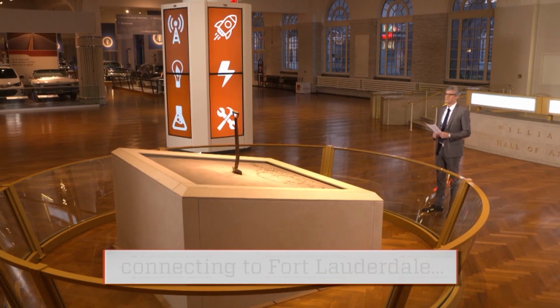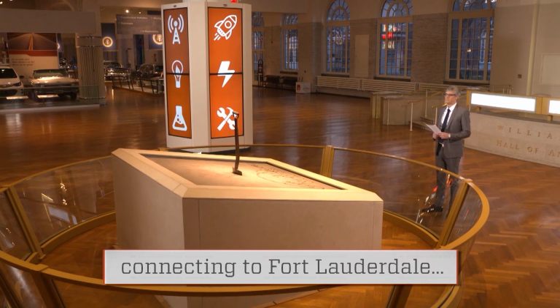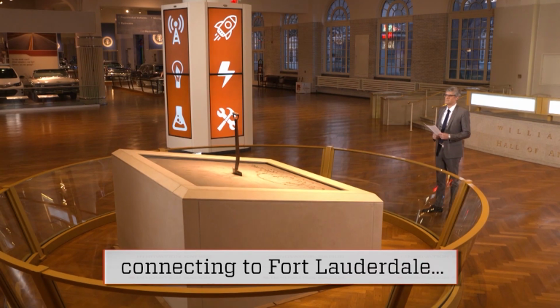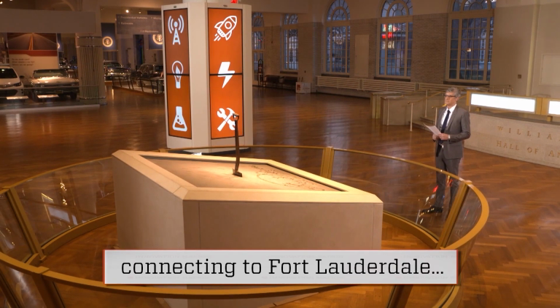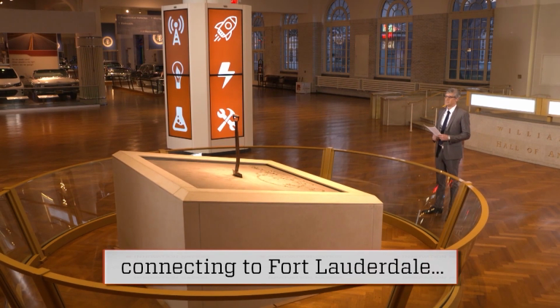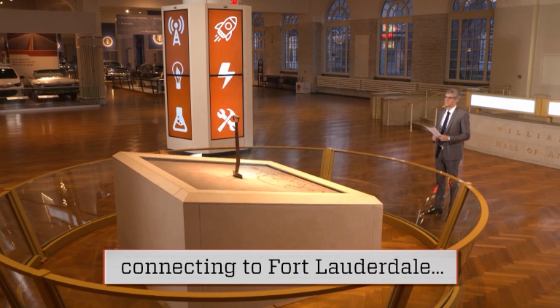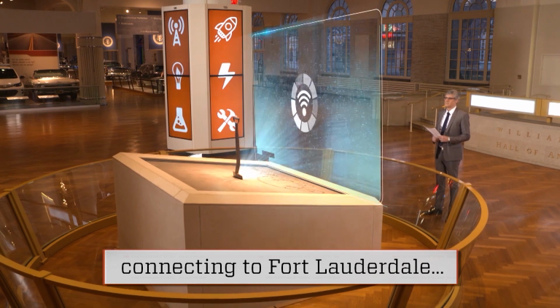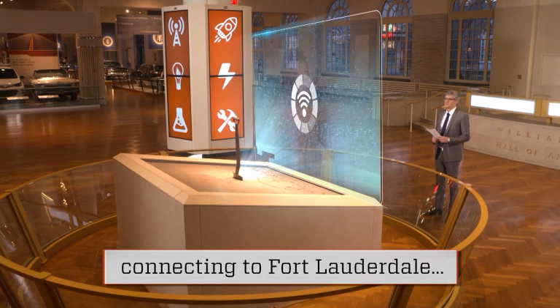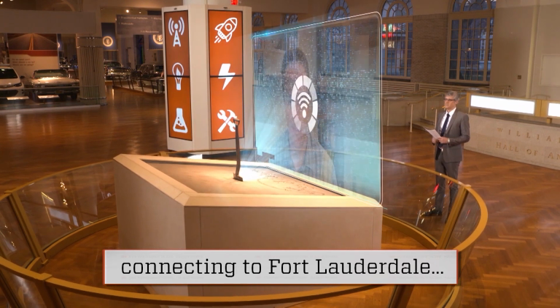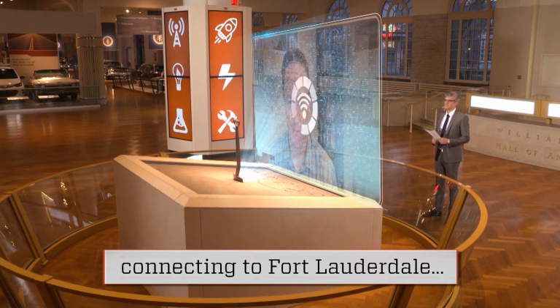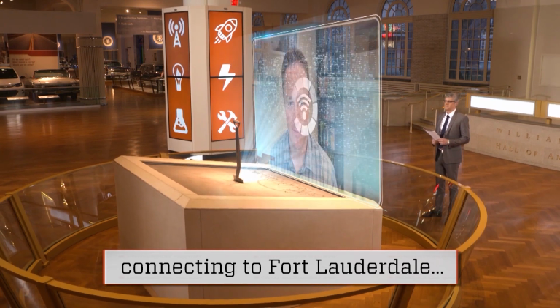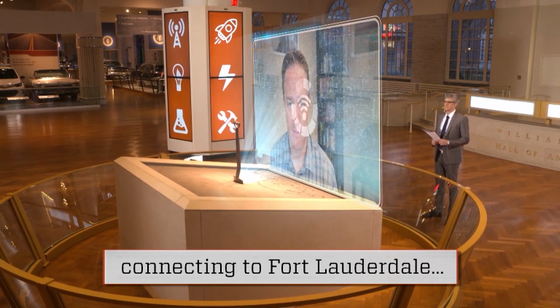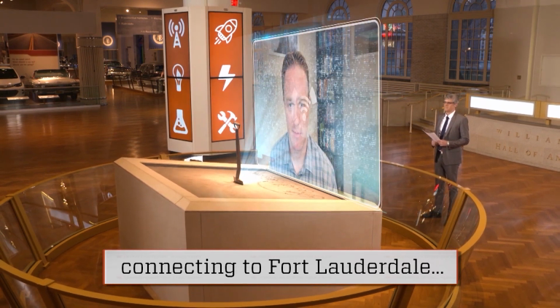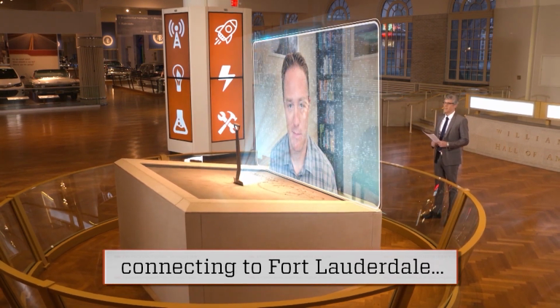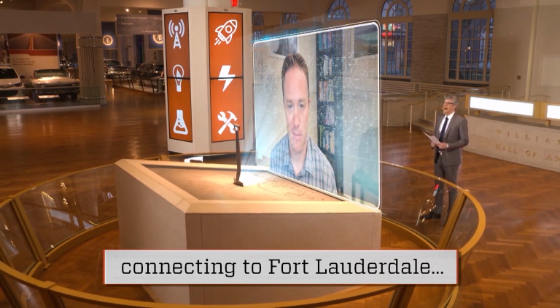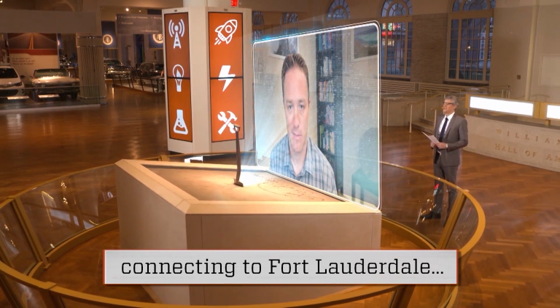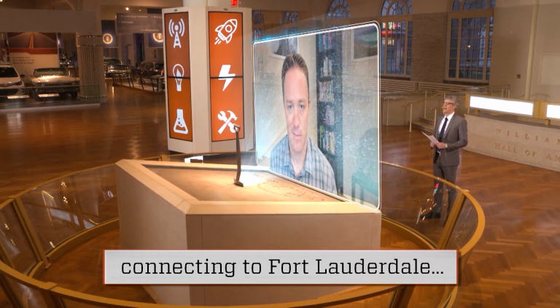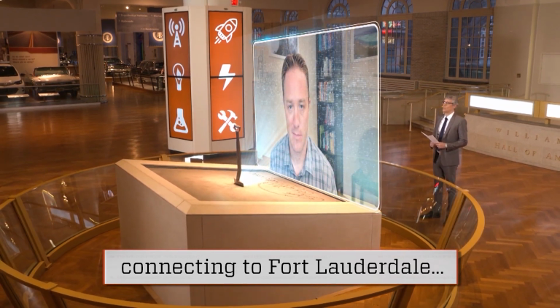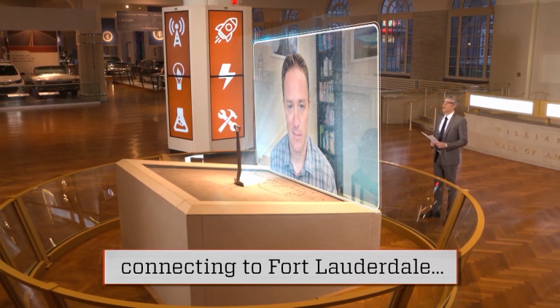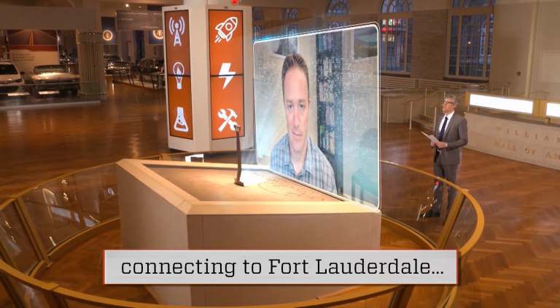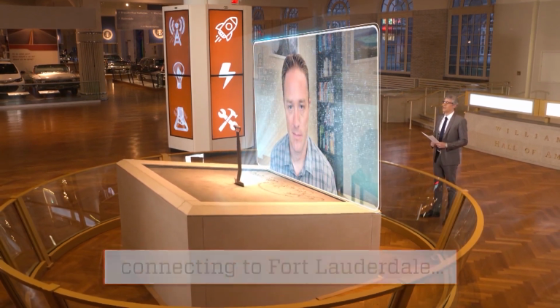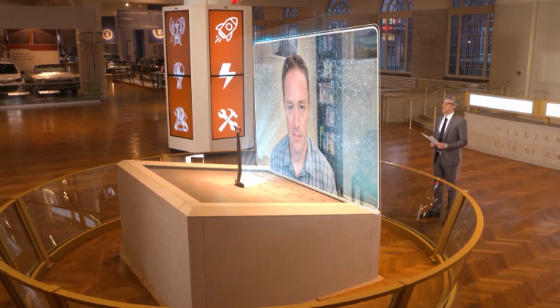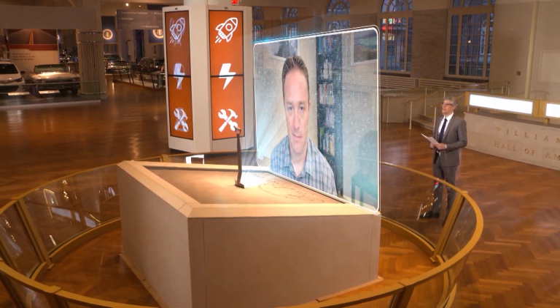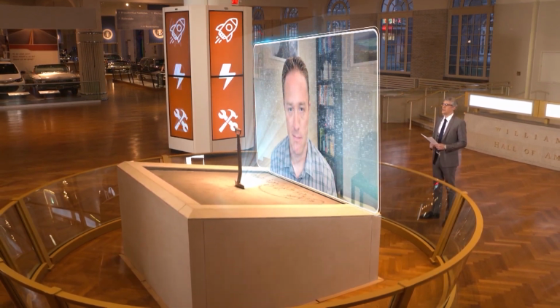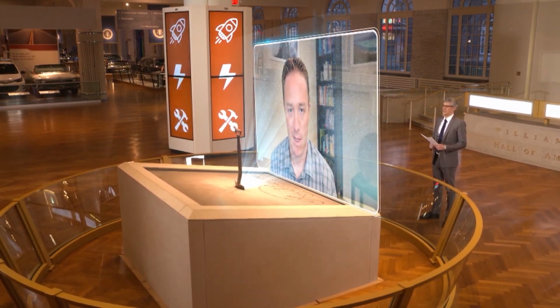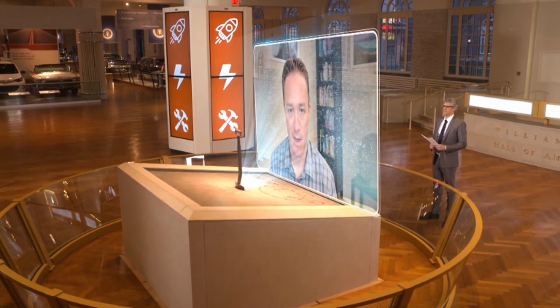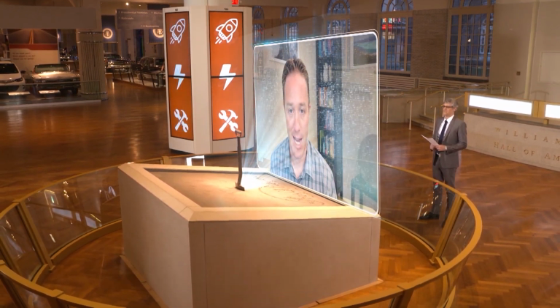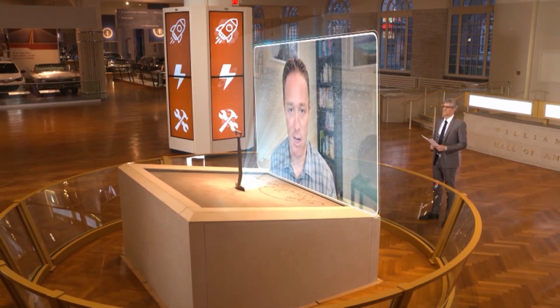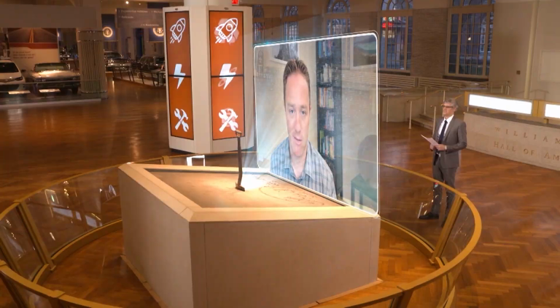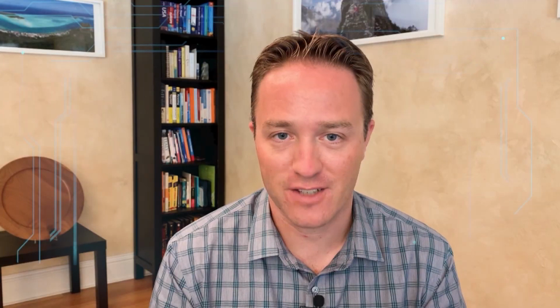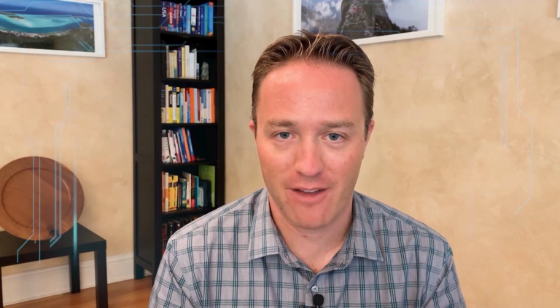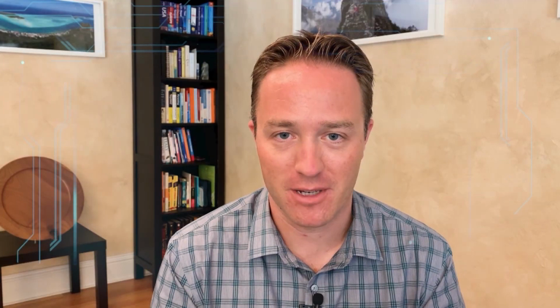John spoke to me from Fort Lauderdale, Florida. Hi John, and welcome to Innovation Nation. Hi Mo. Thanks for having me.